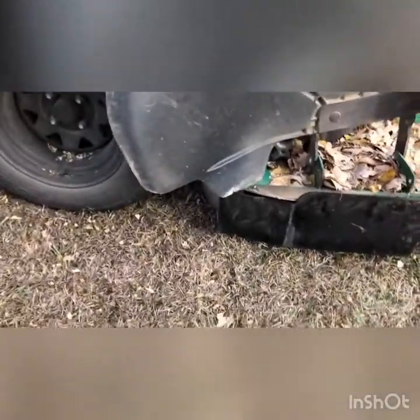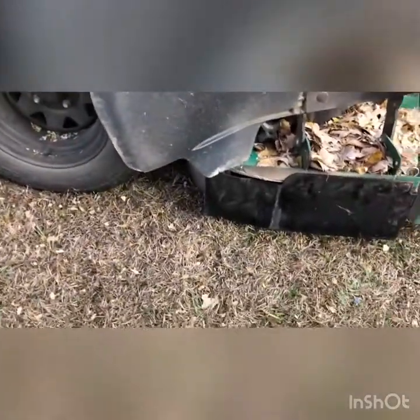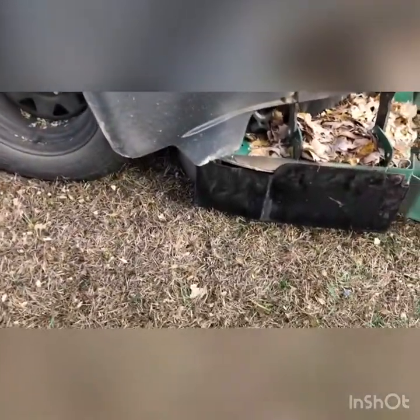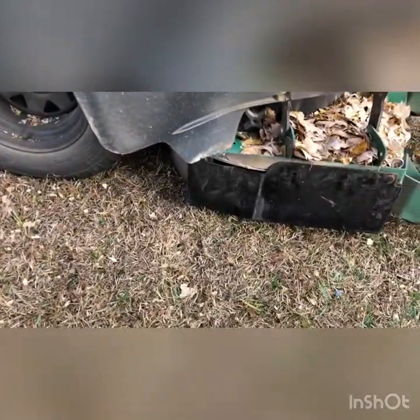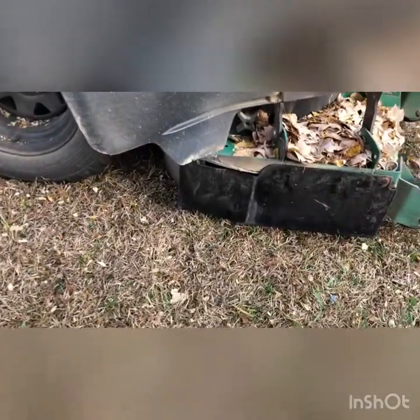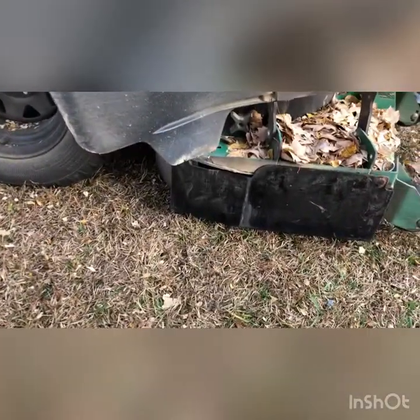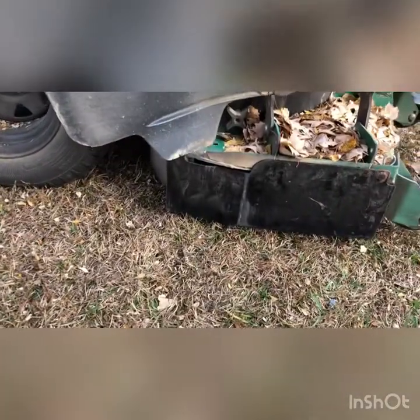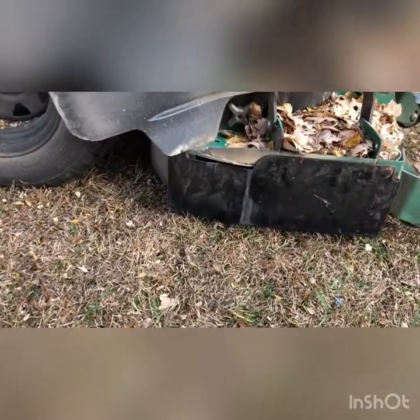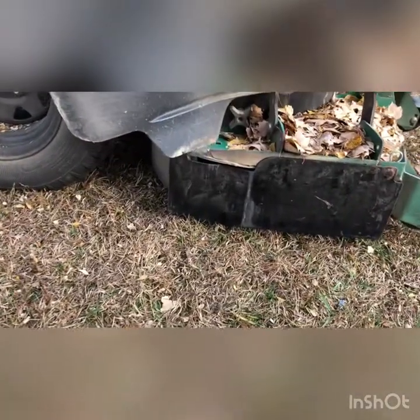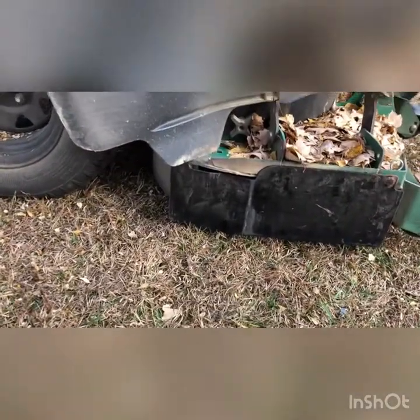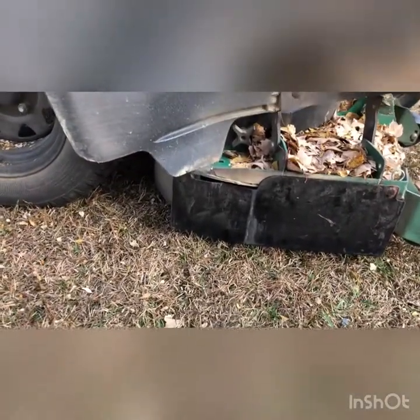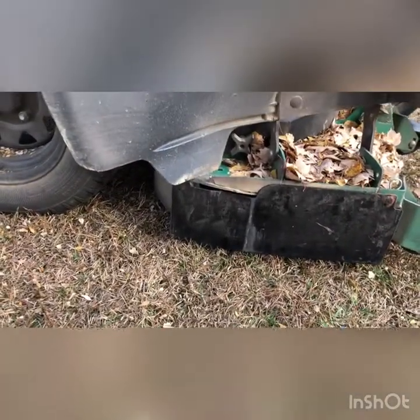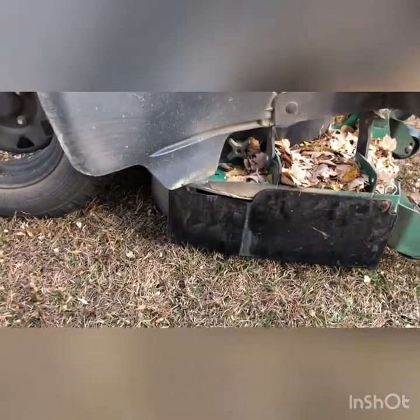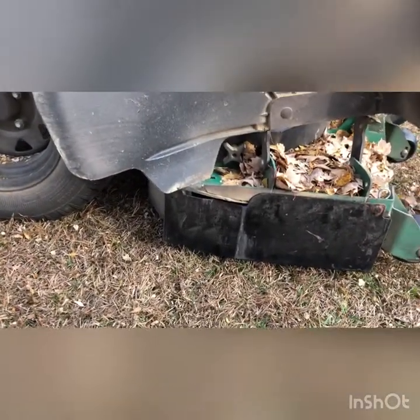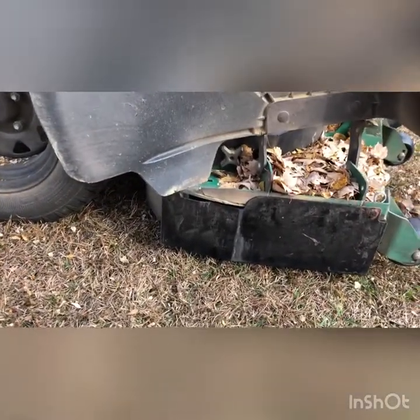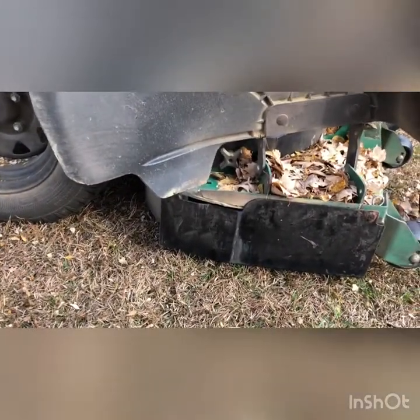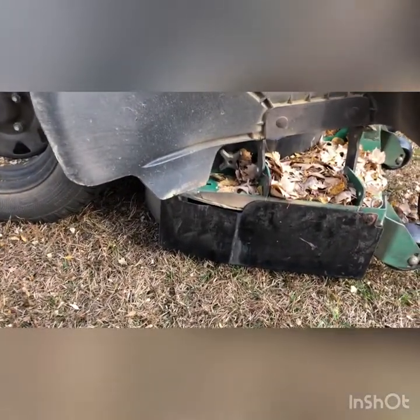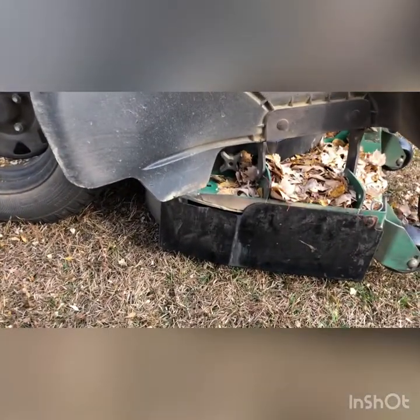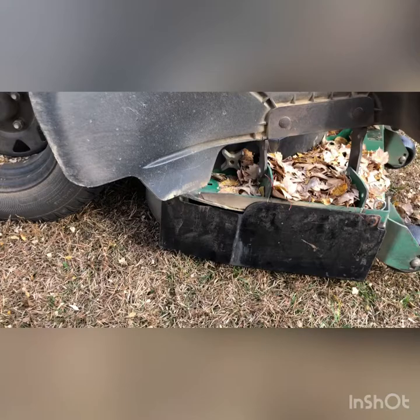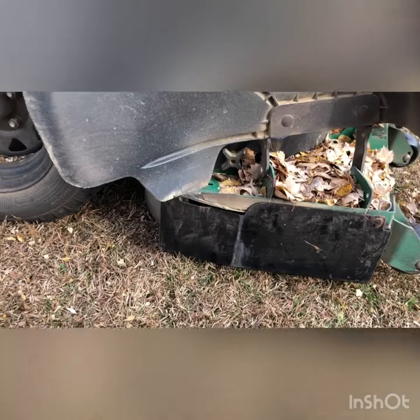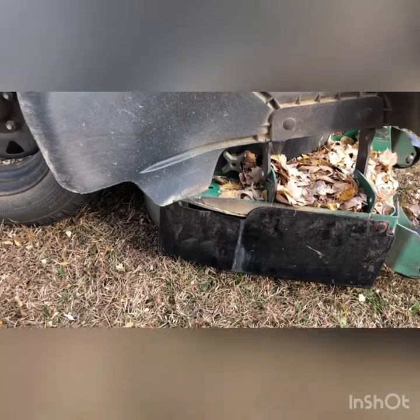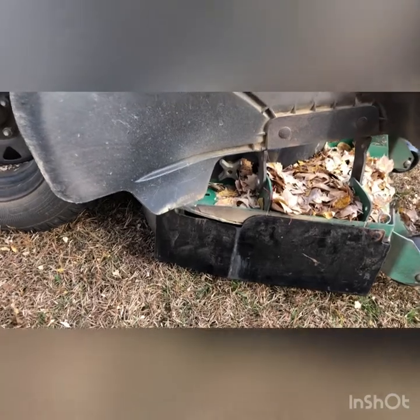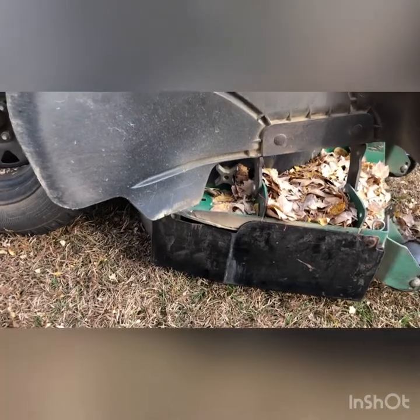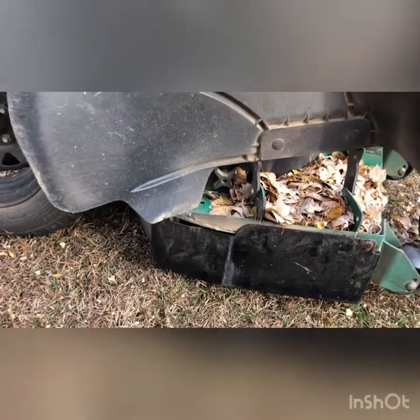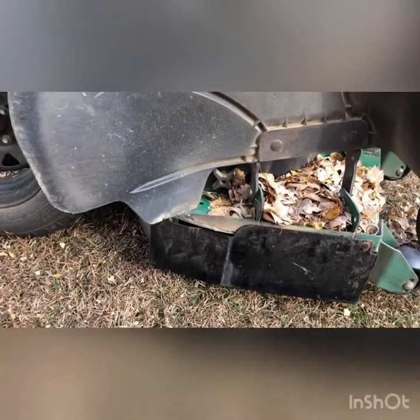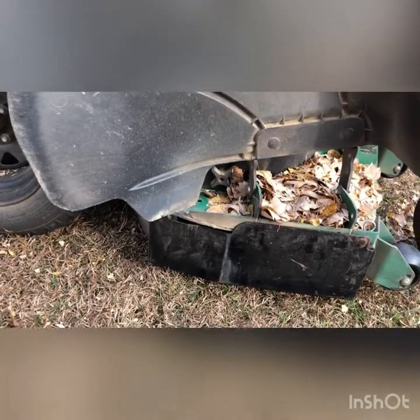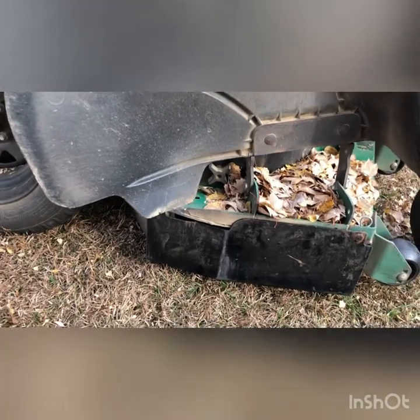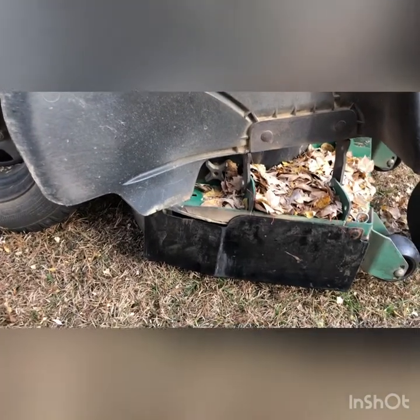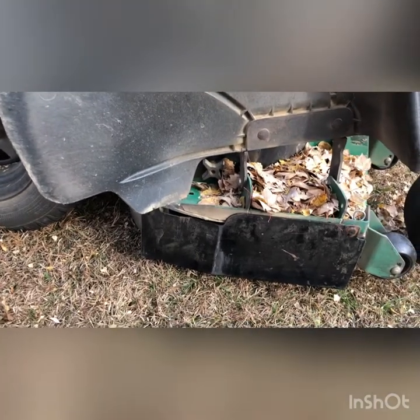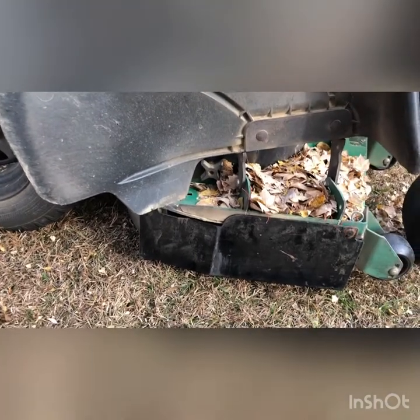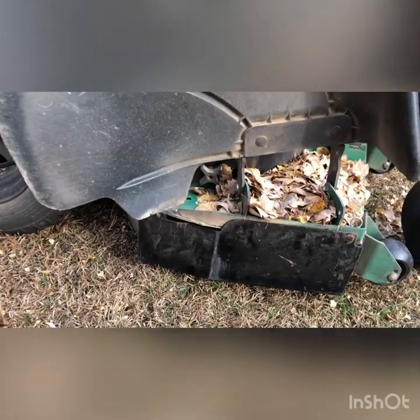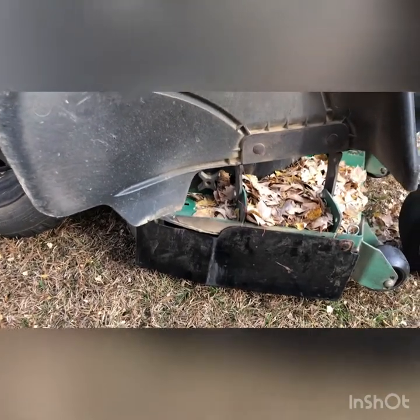I got the mulch plate on. Now instead of the leaves coming out the side, they're going to go straight to the ground.